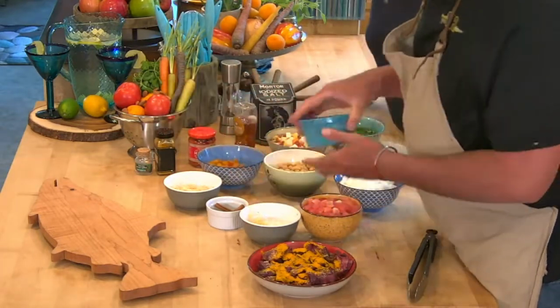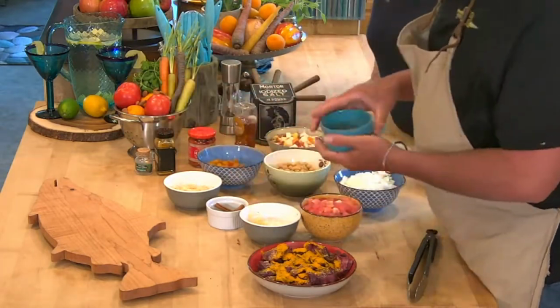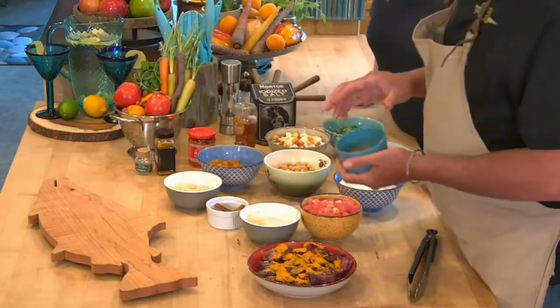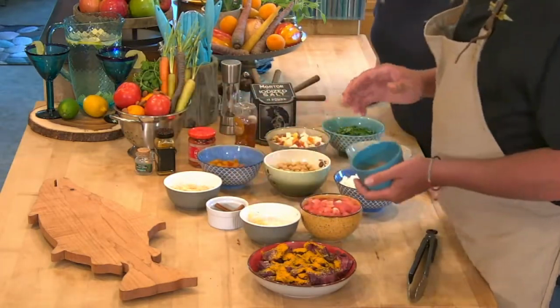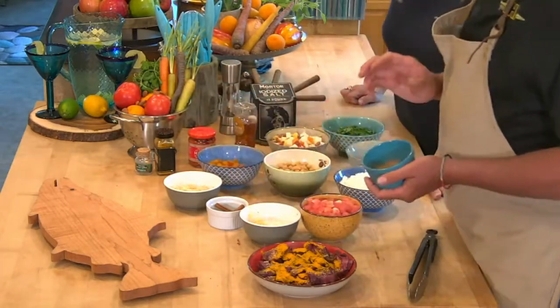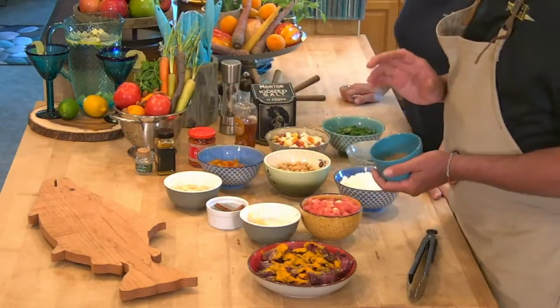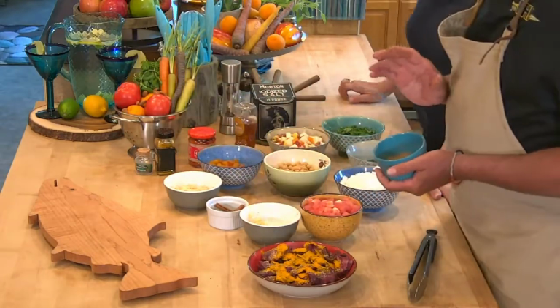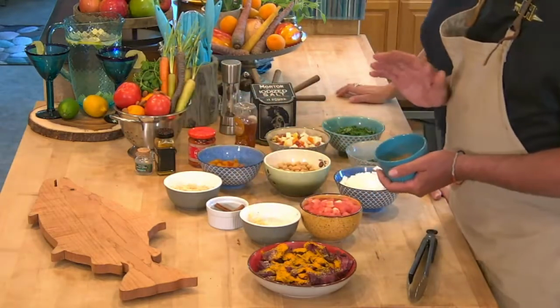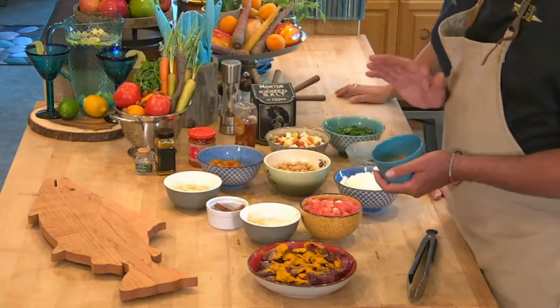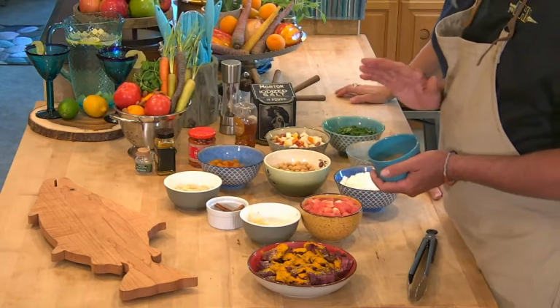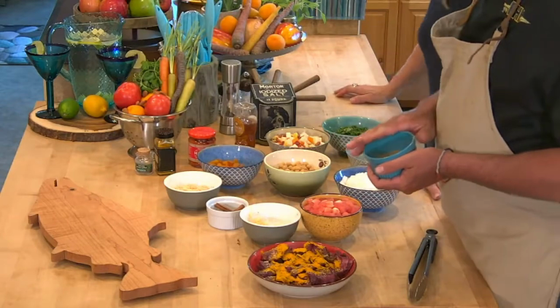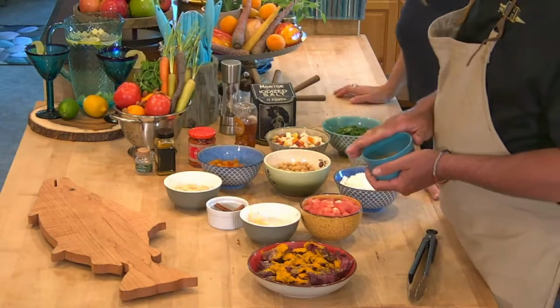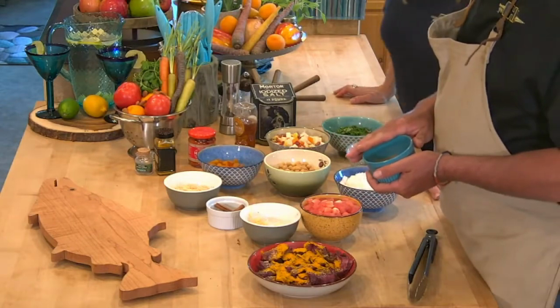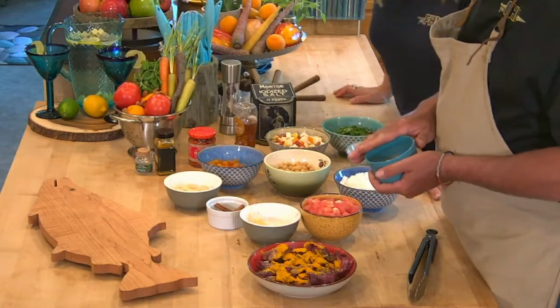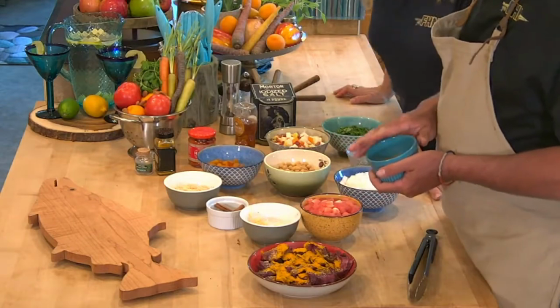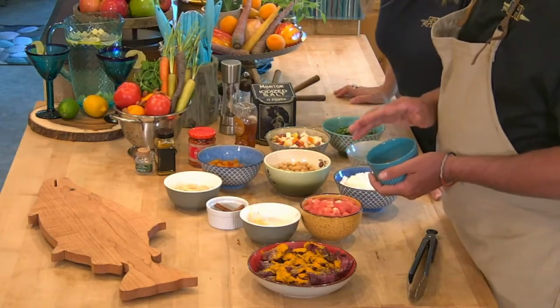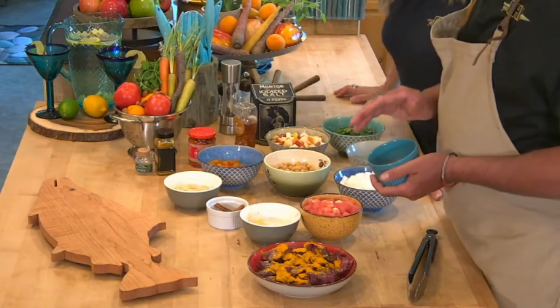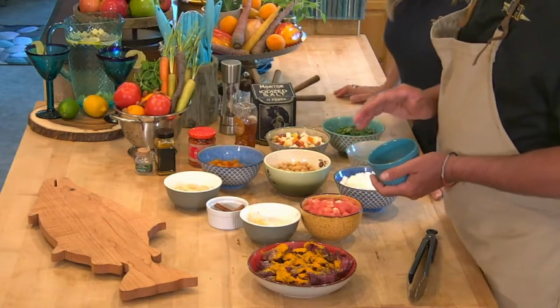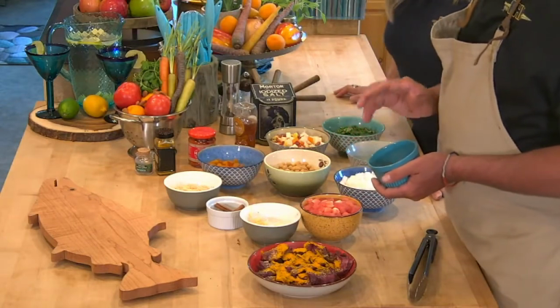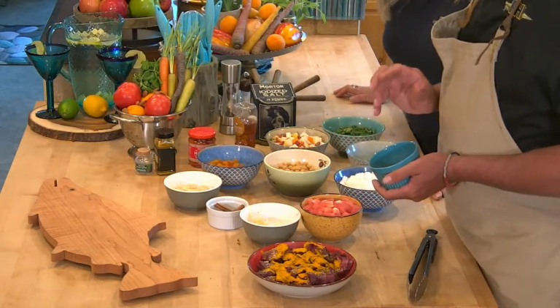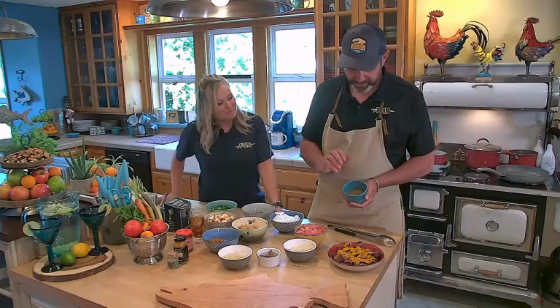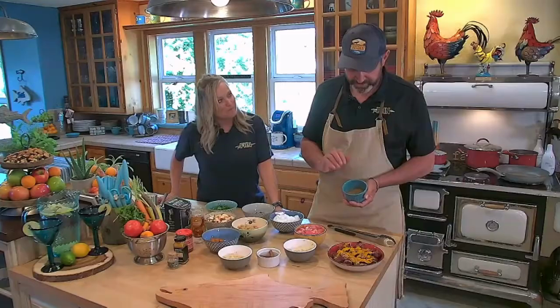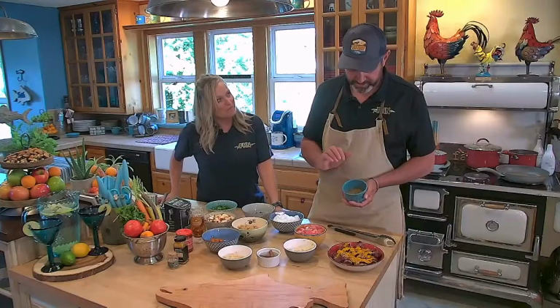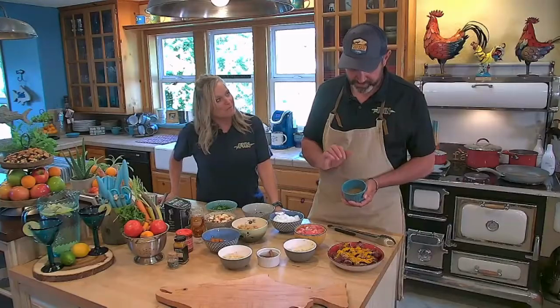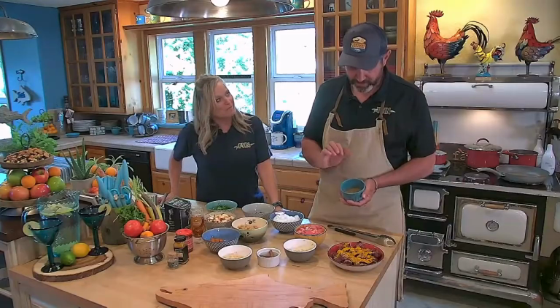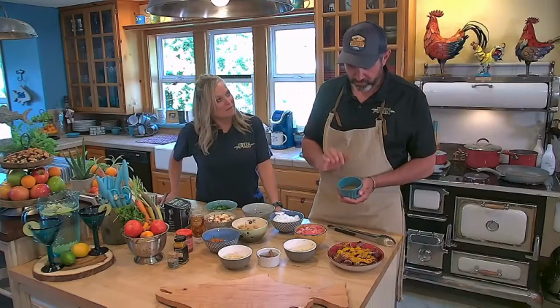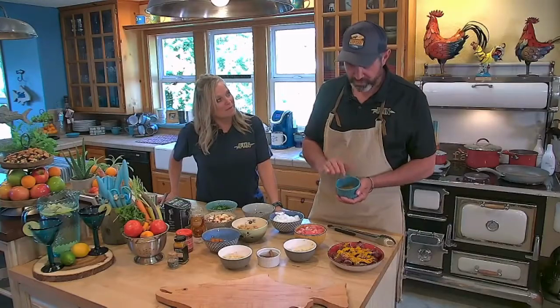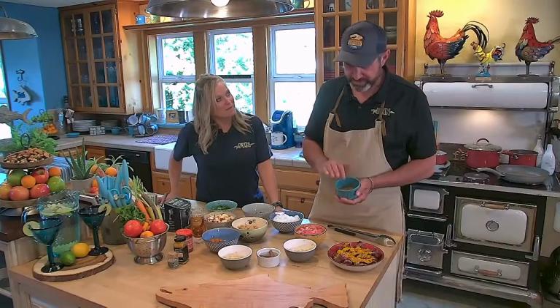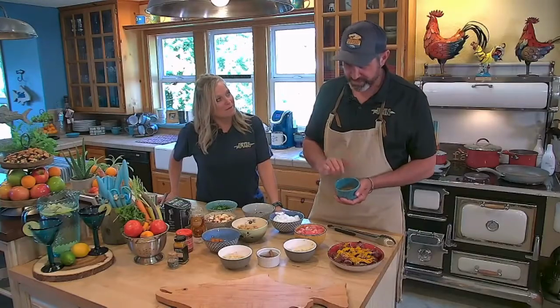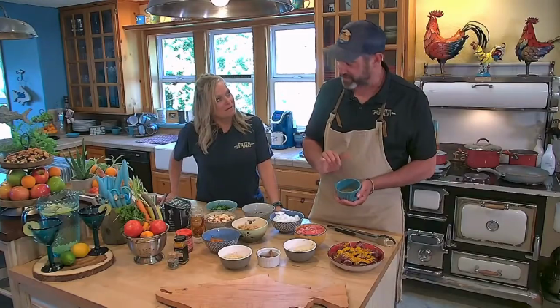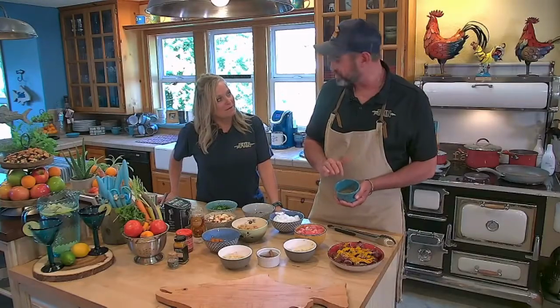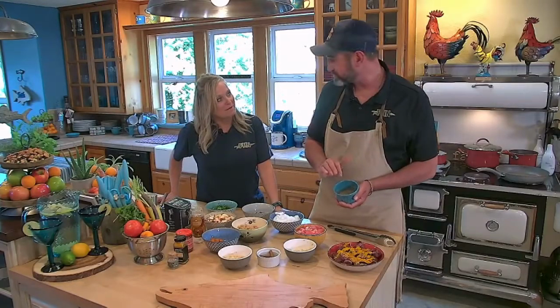And then this is the signature spice for it — it's called Ras El Hanout.